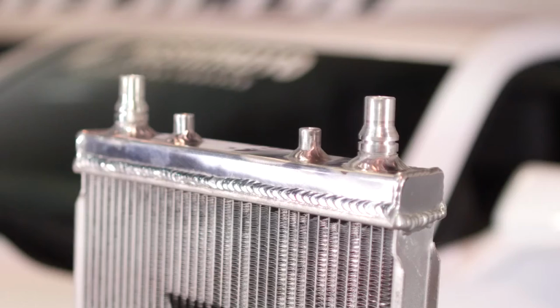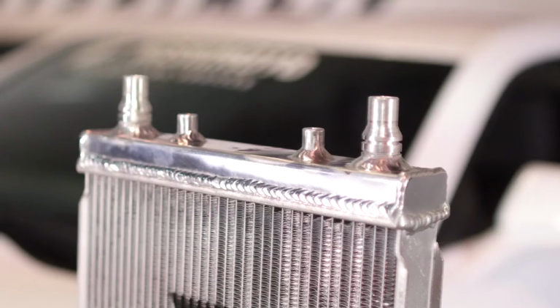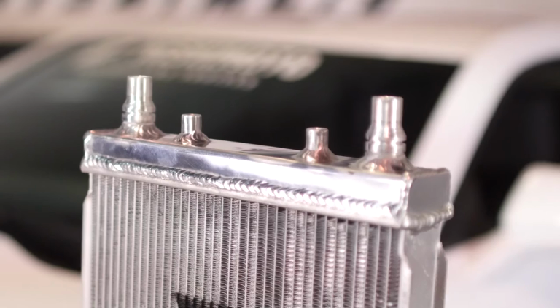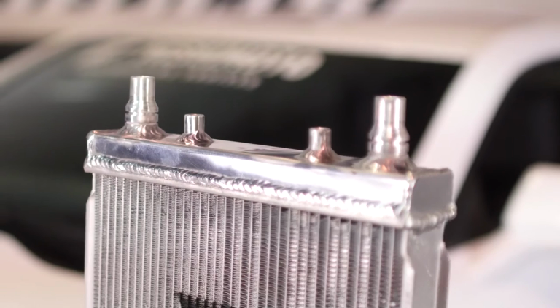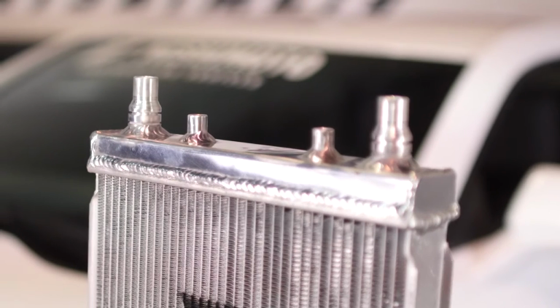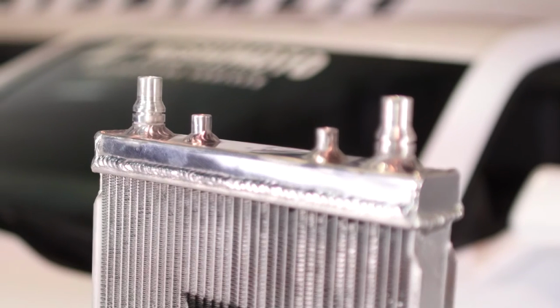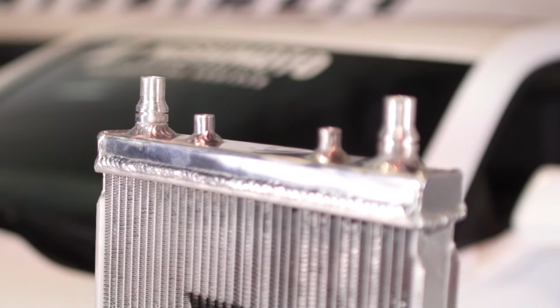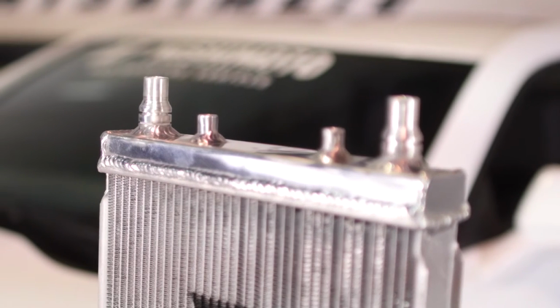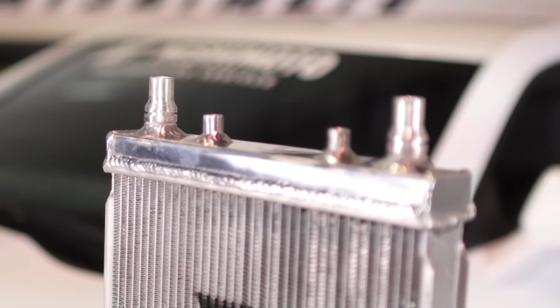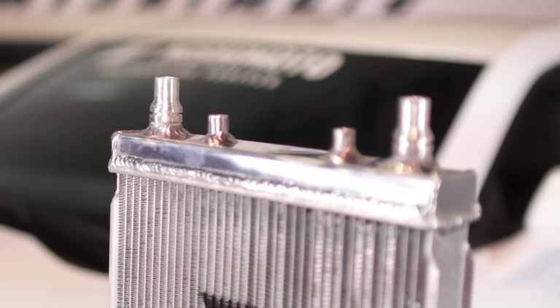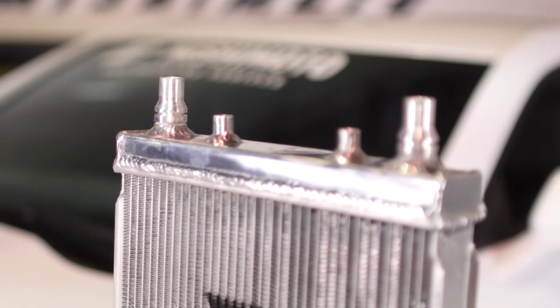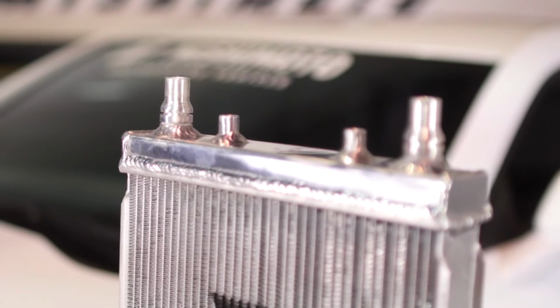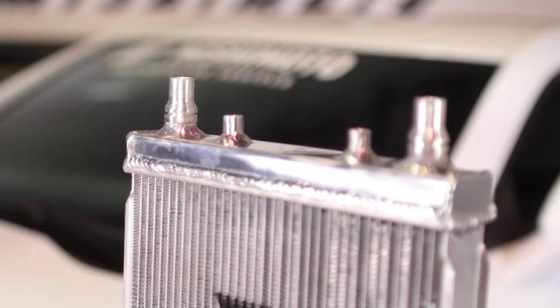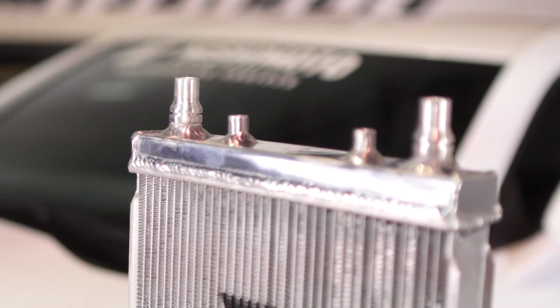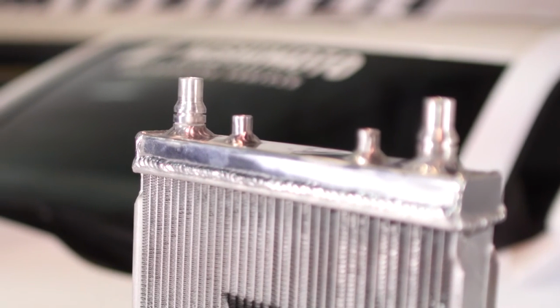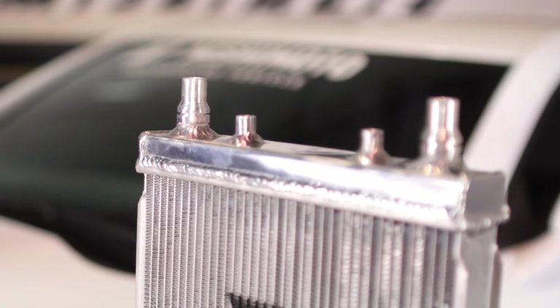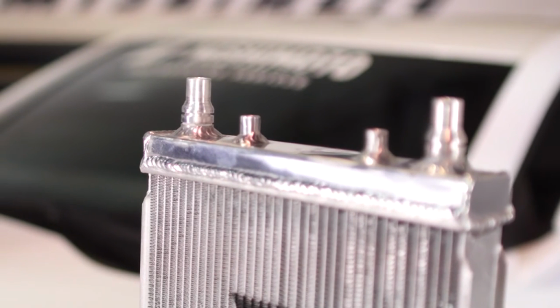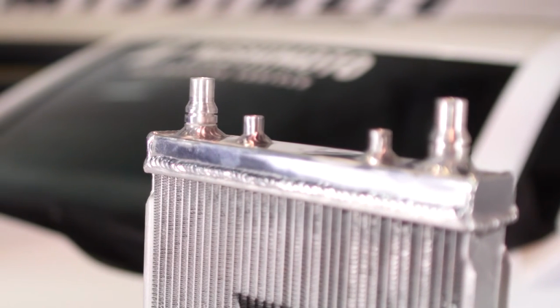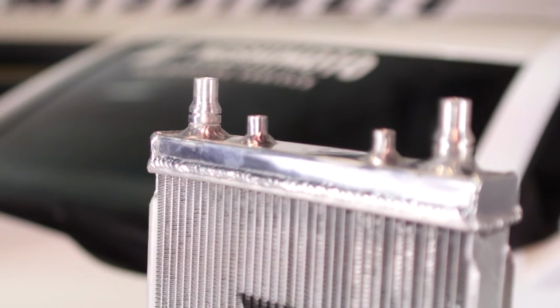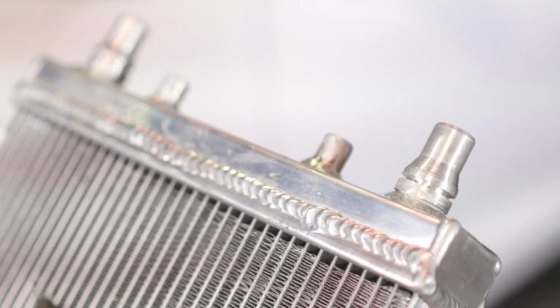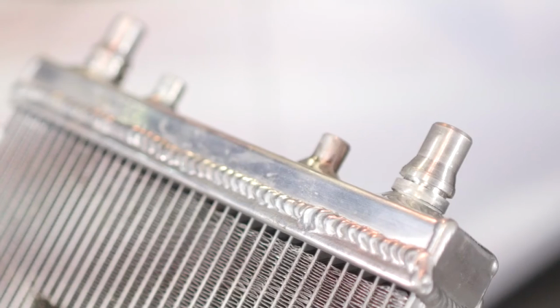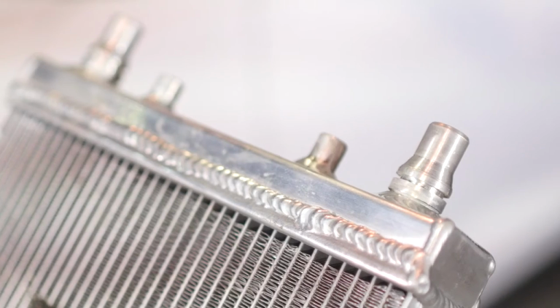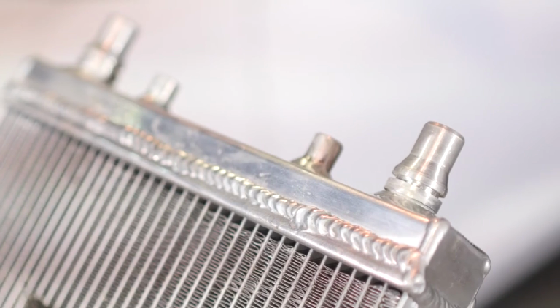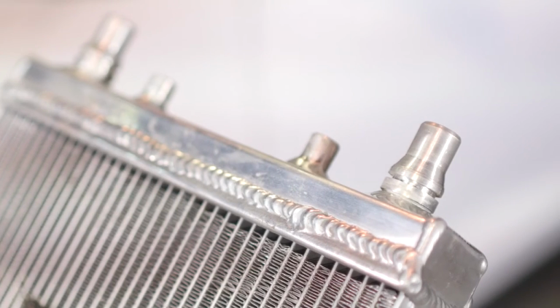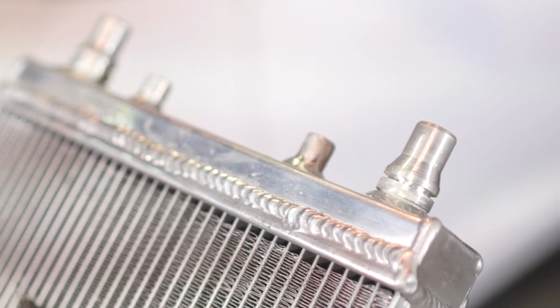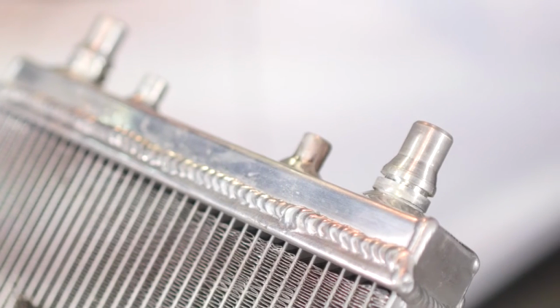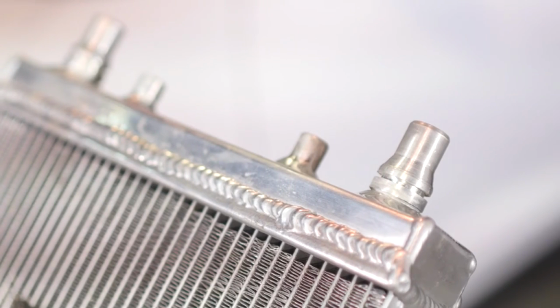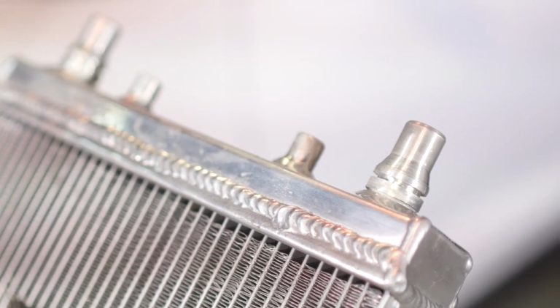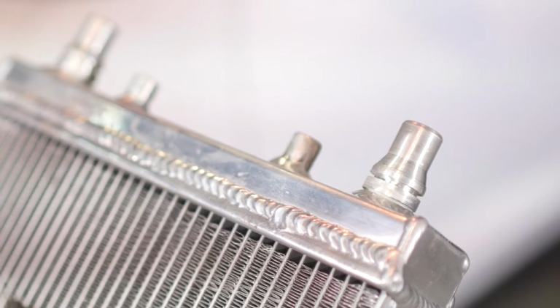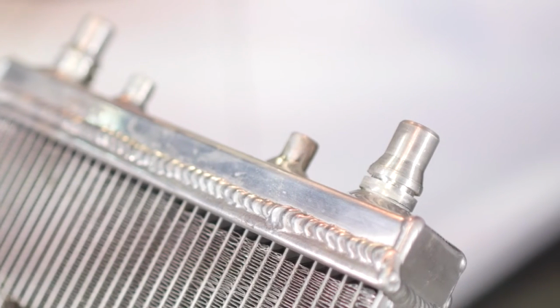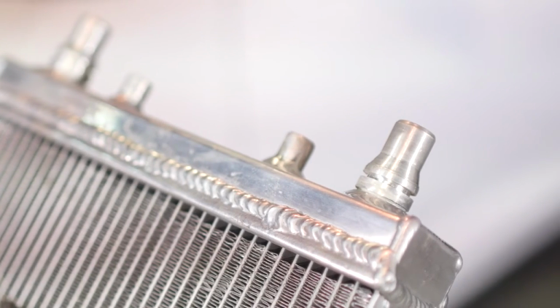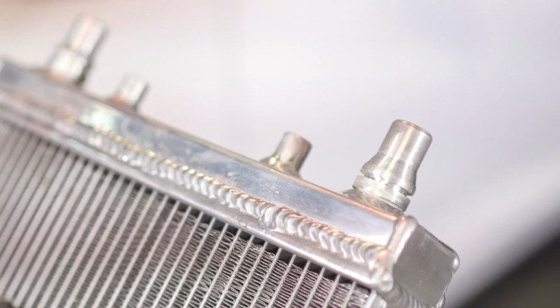The durable aluminum end tanks are TIG welded to the fully brazed aluminum core for maximum durability and longevity.